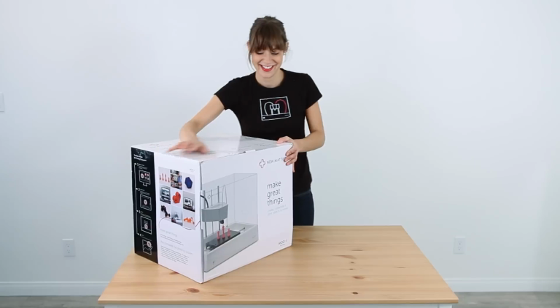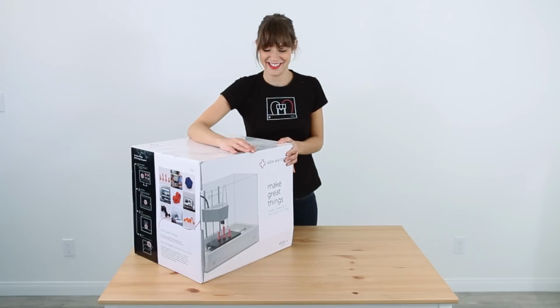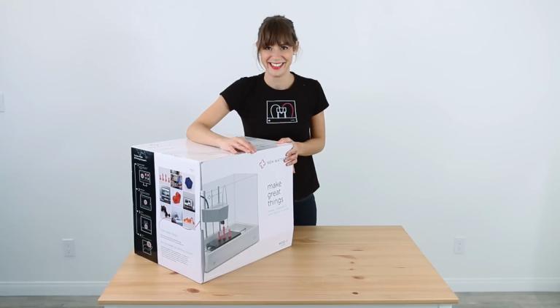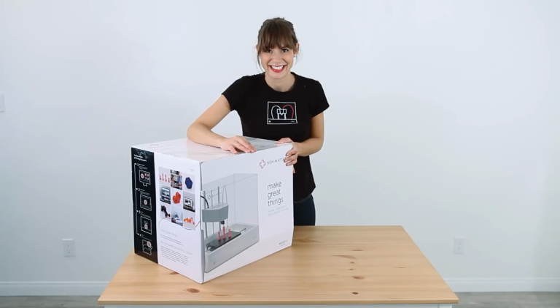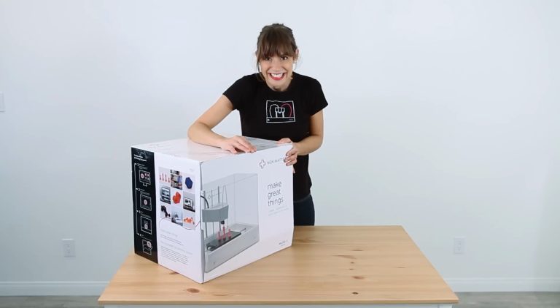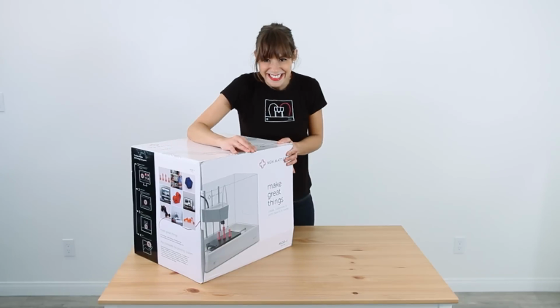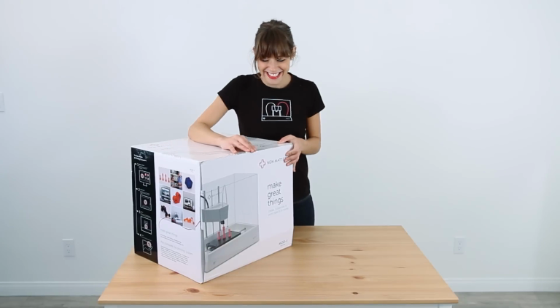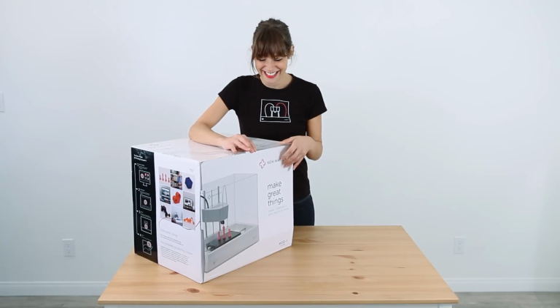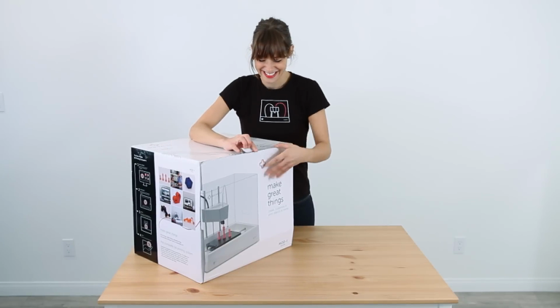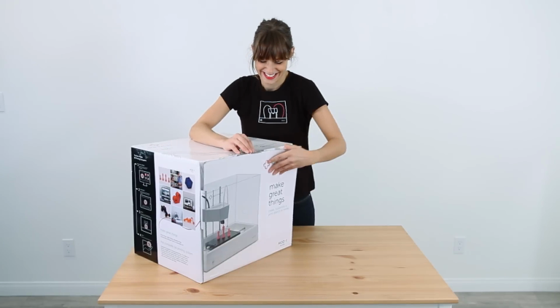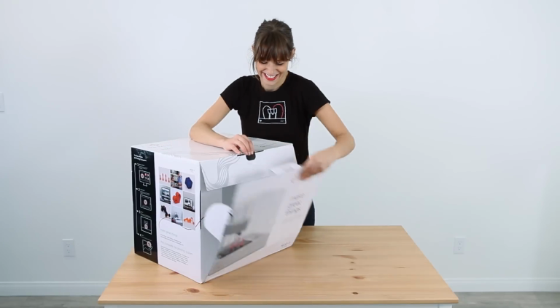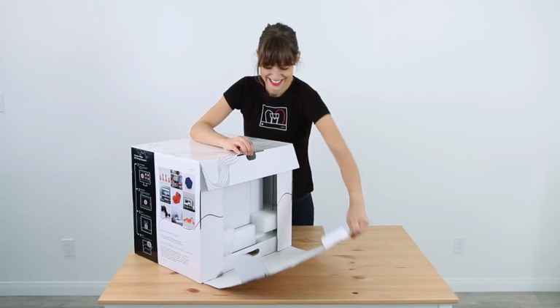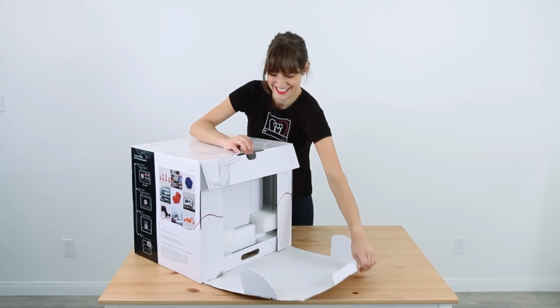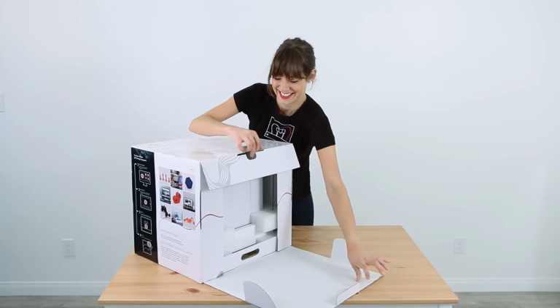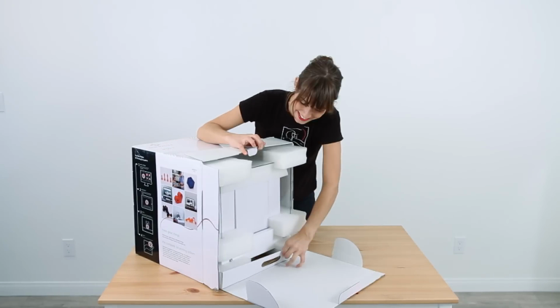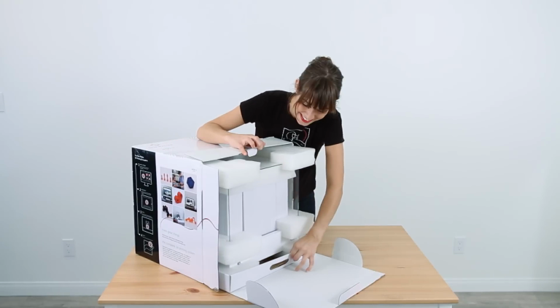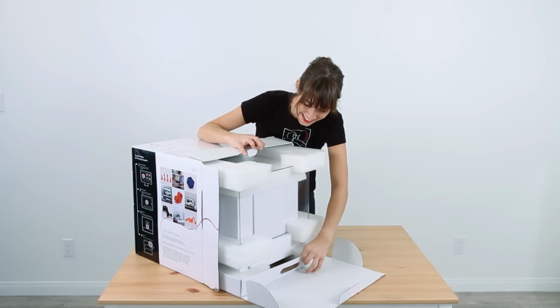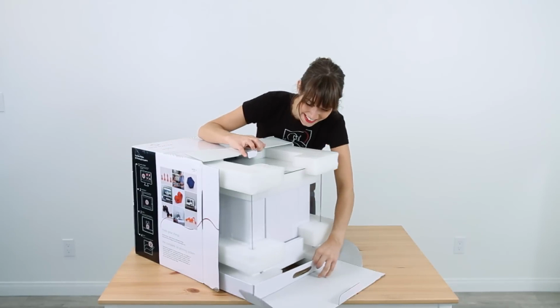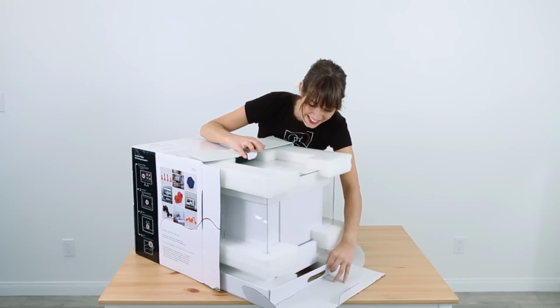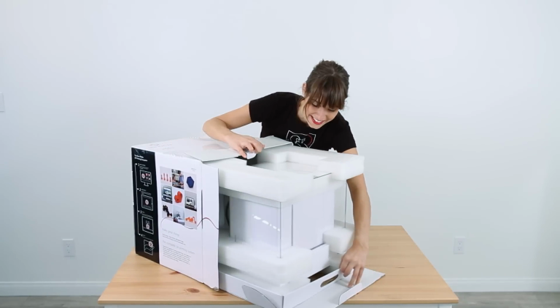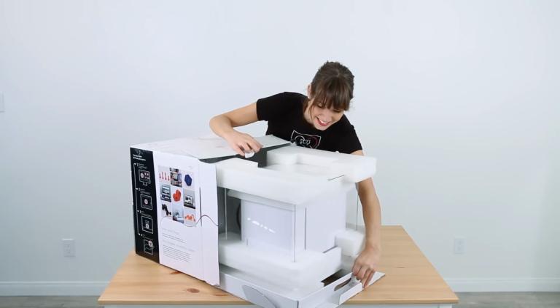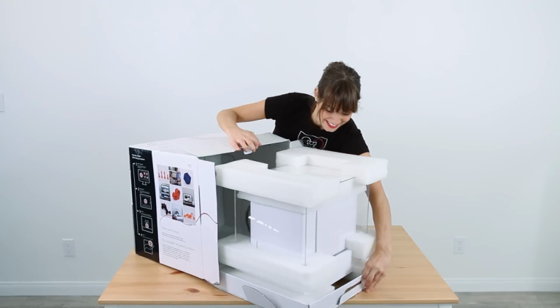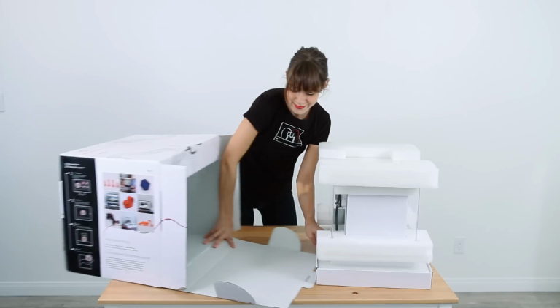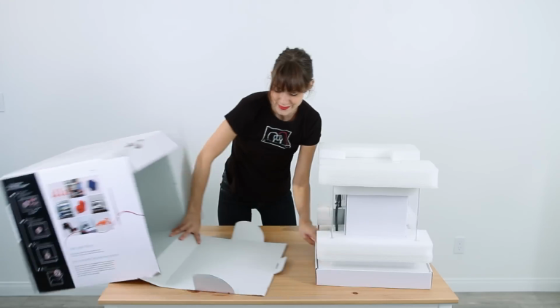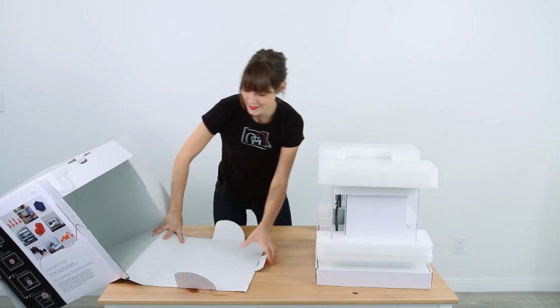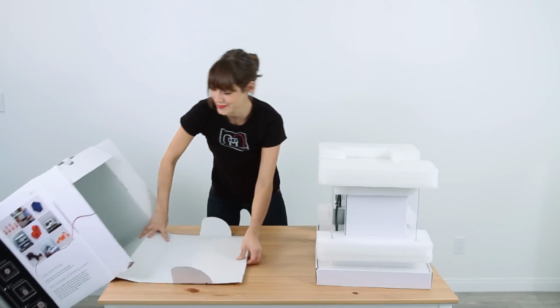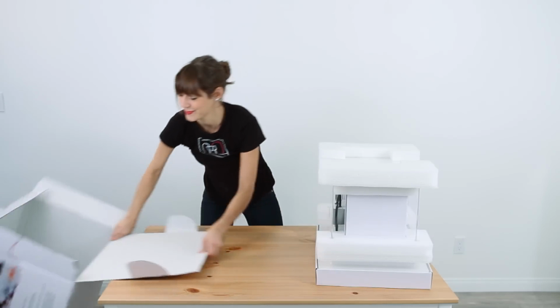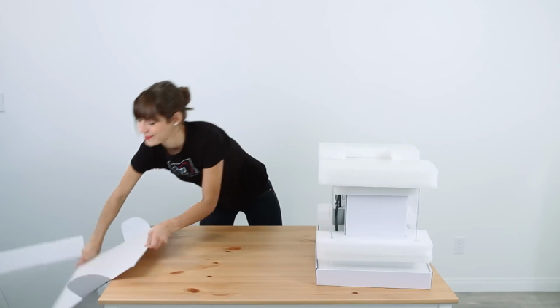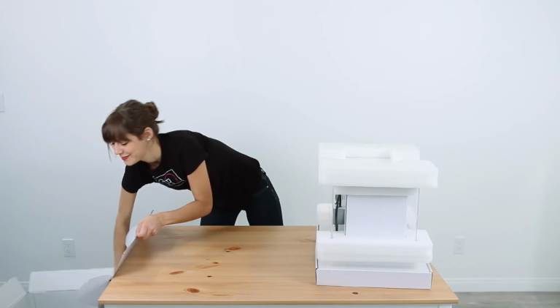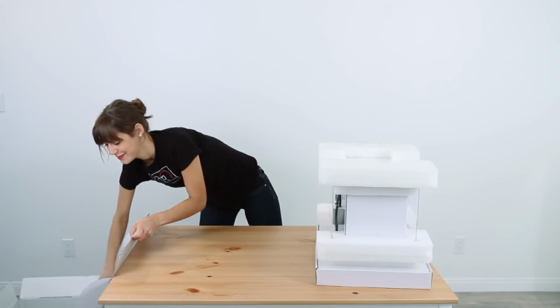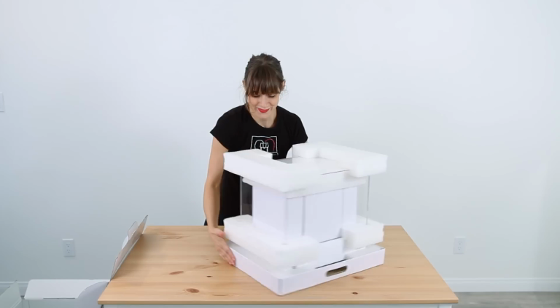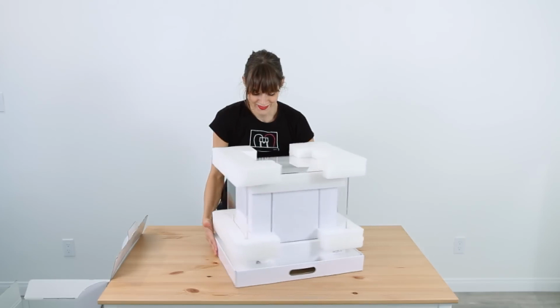It's like here's the front door — open that guy. Slide out your brand new printer. Welcome to the world, printer.